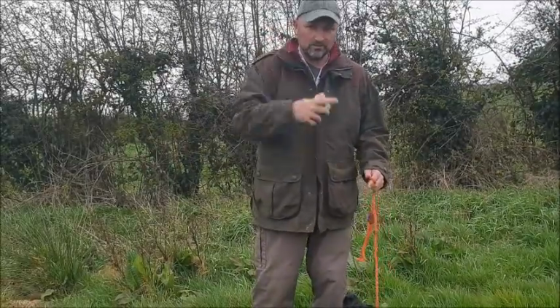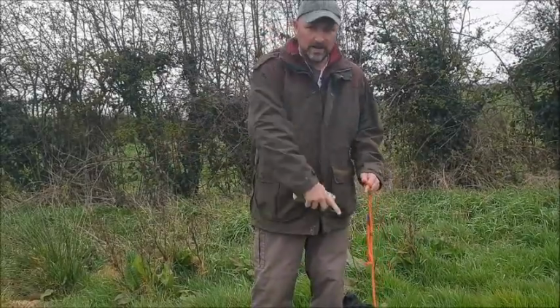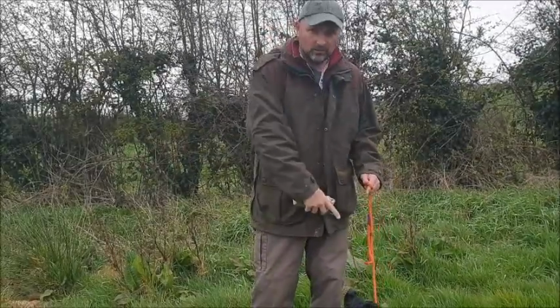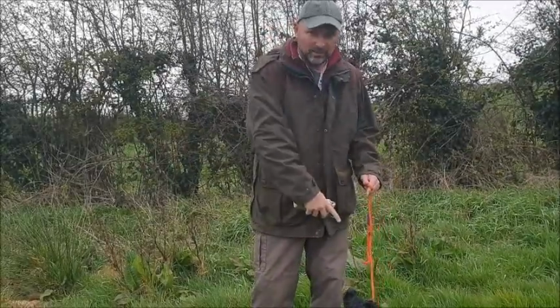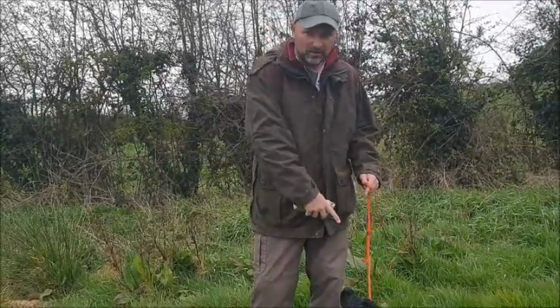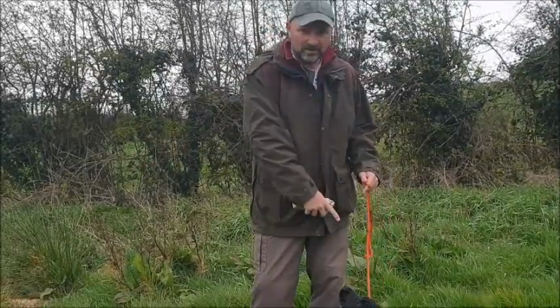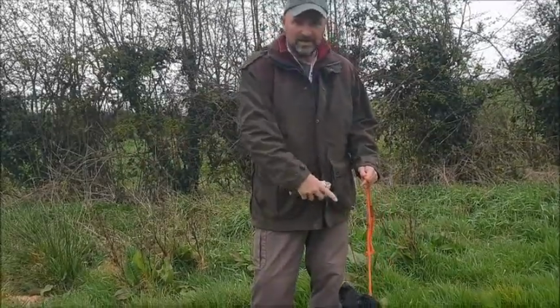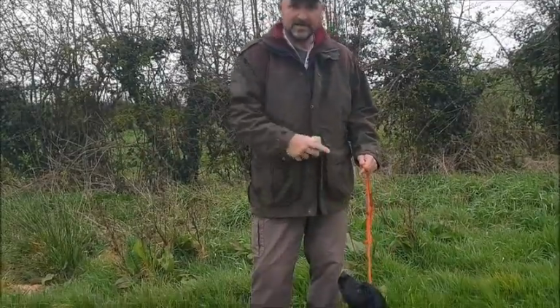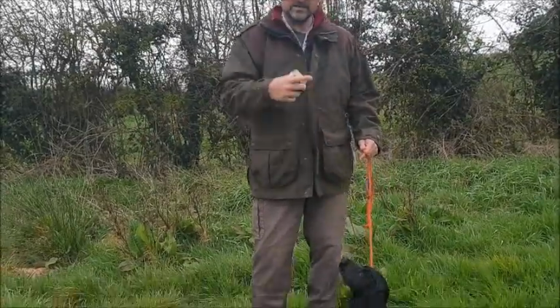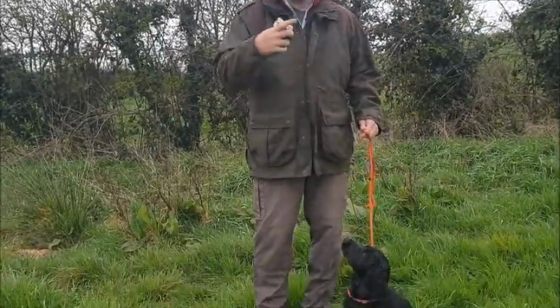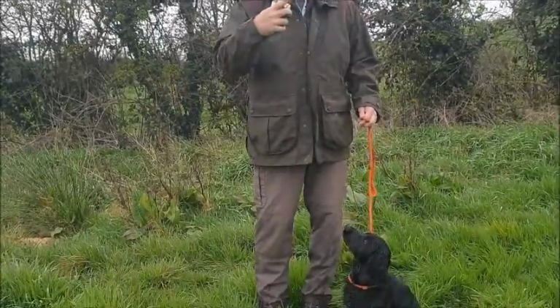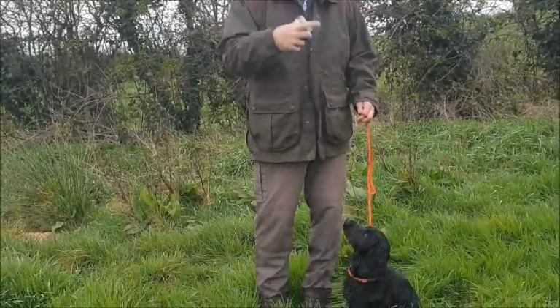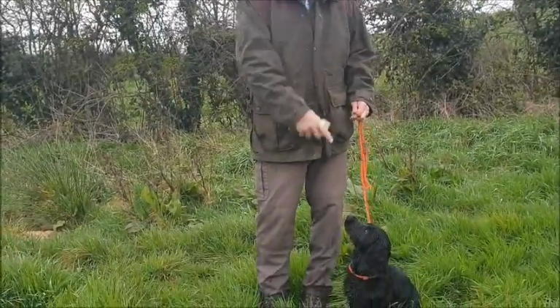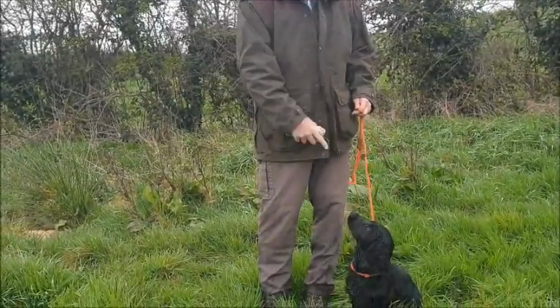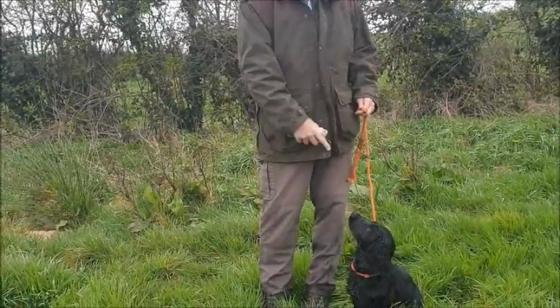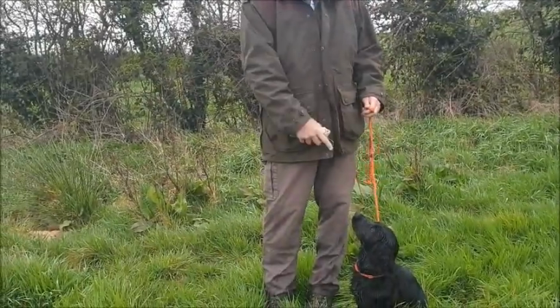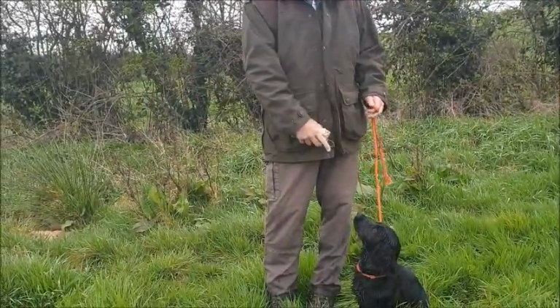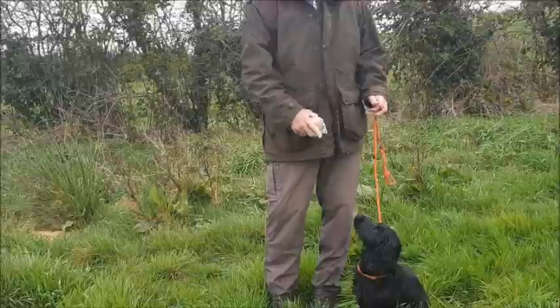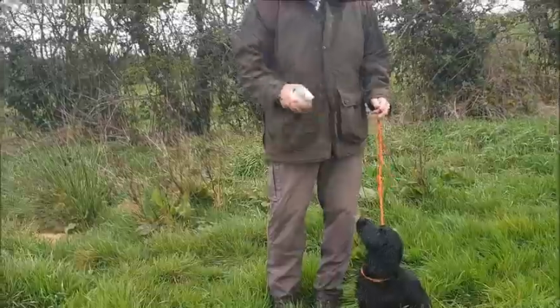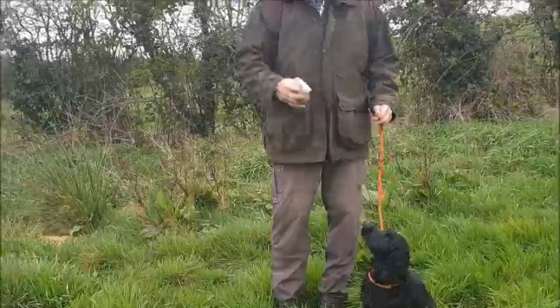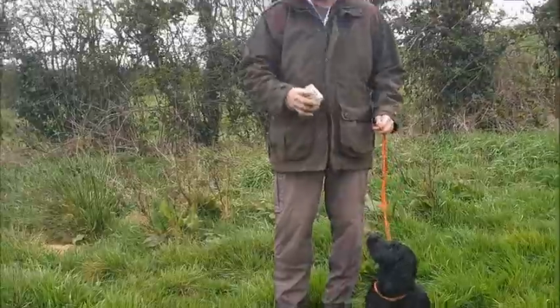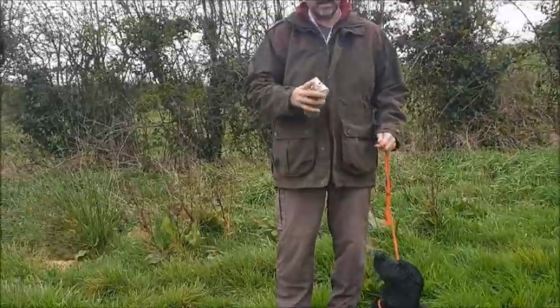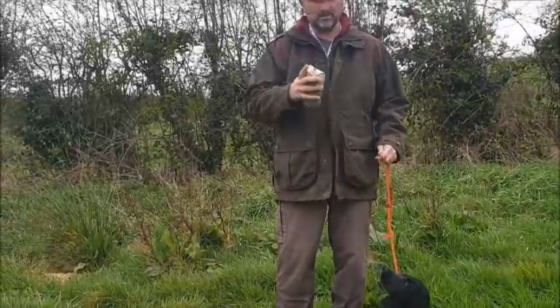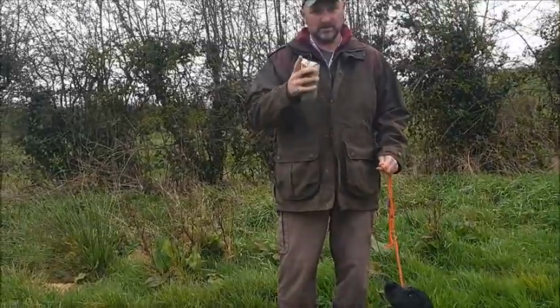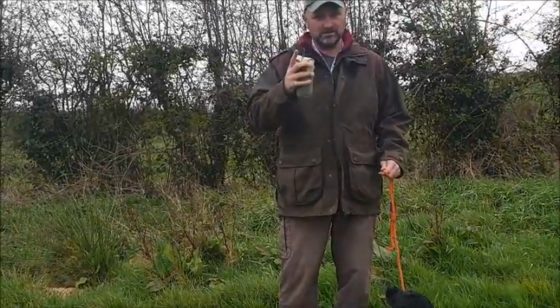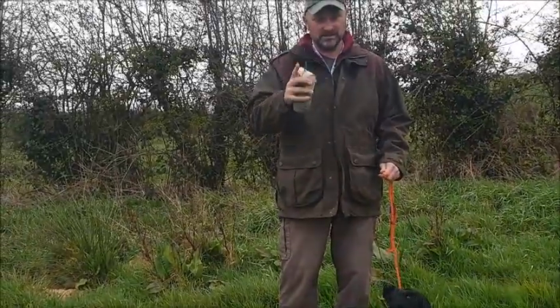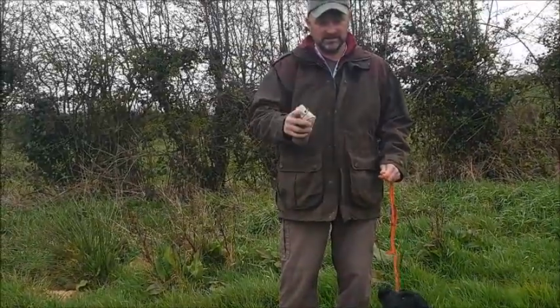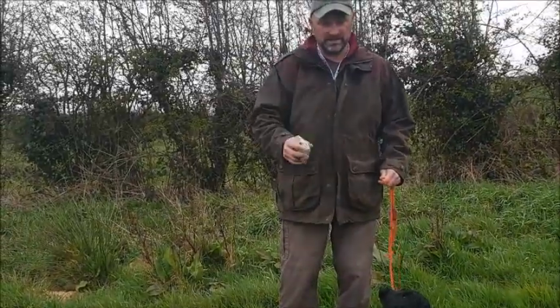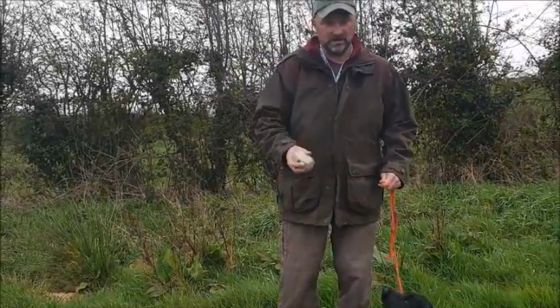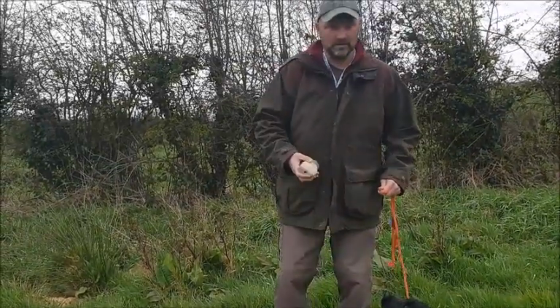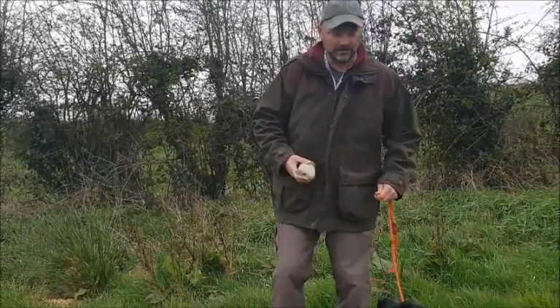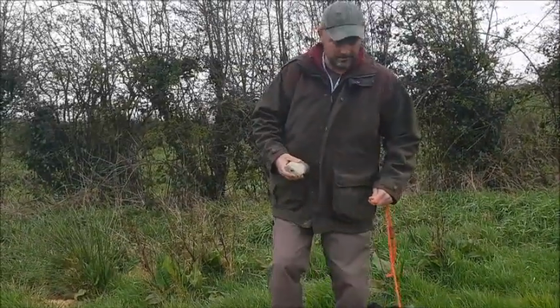Wren will be on the lead so that I have complete control, but you can see how we get on.